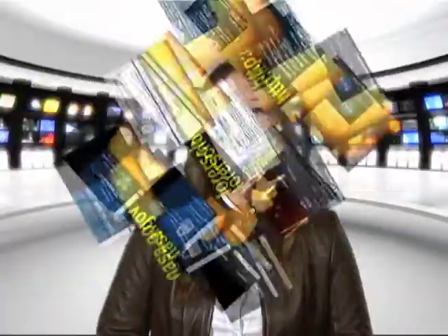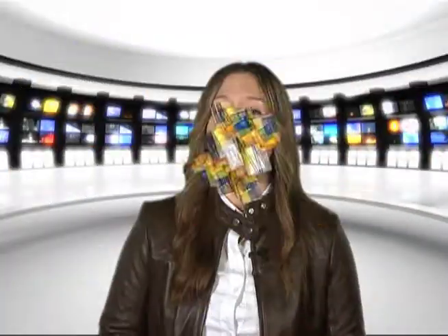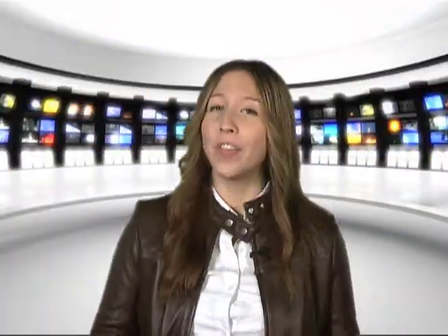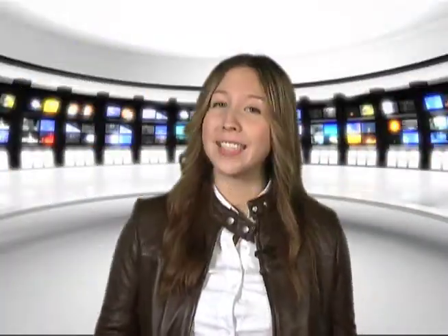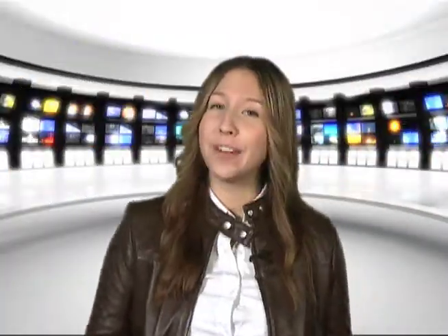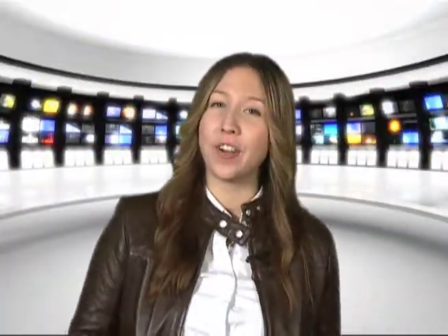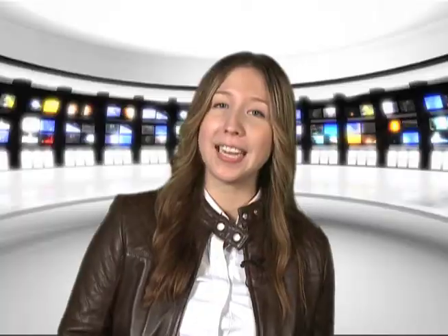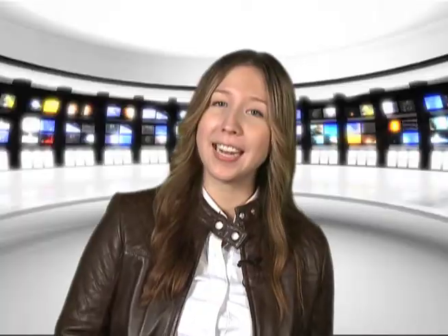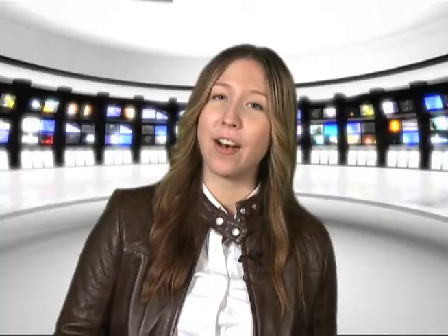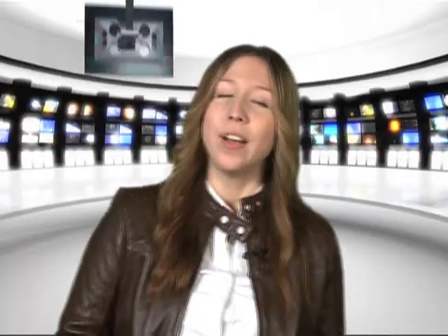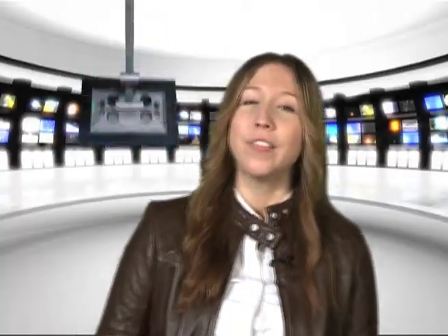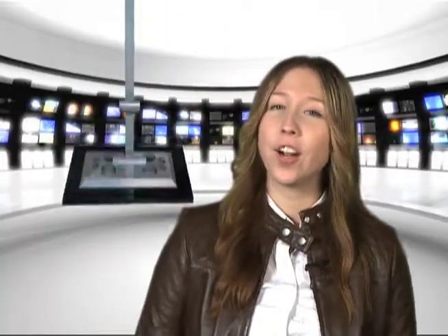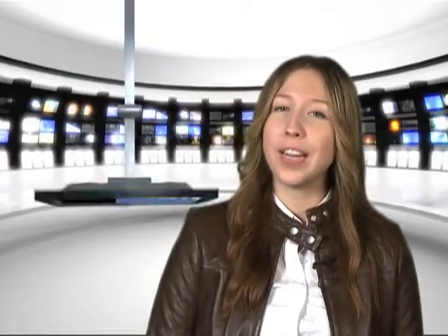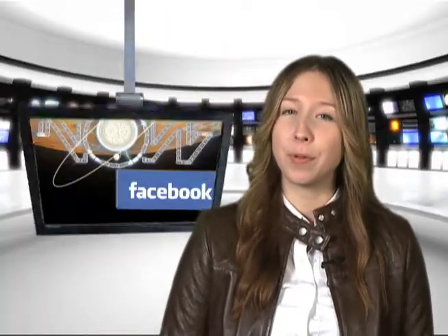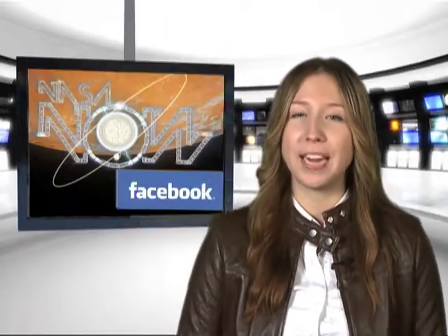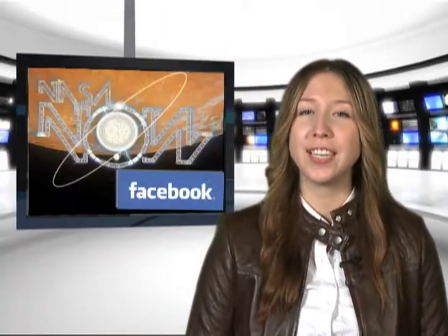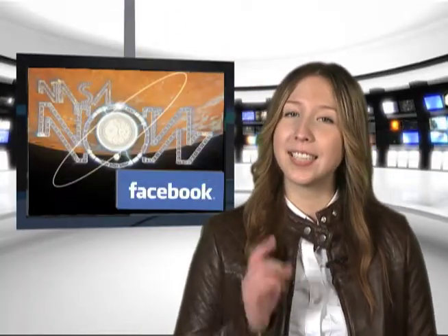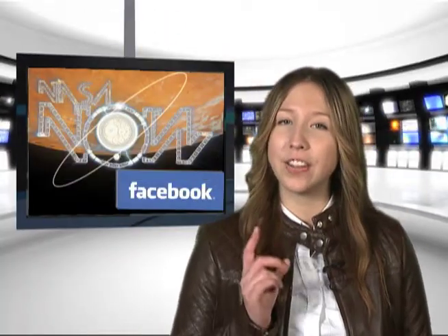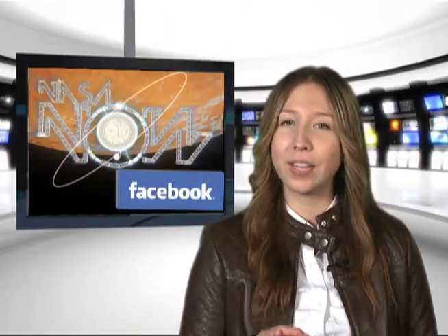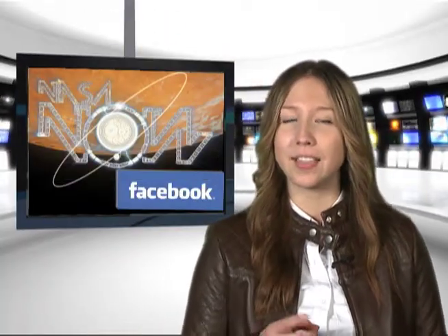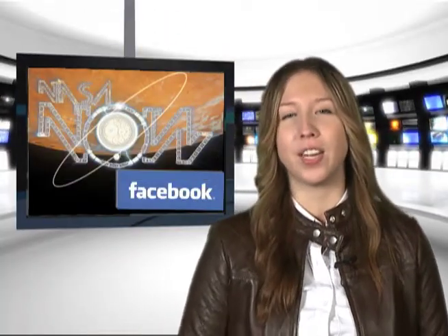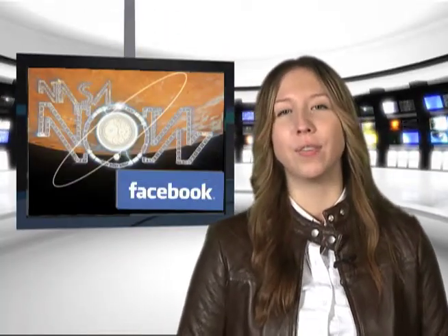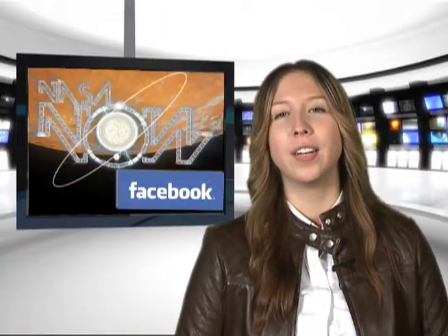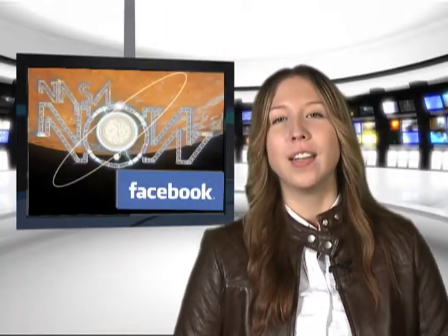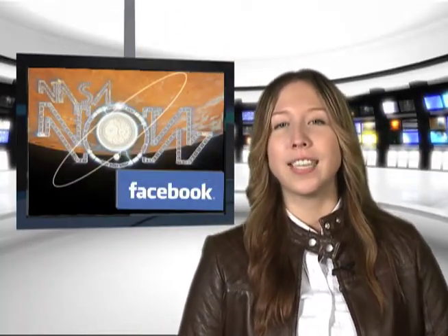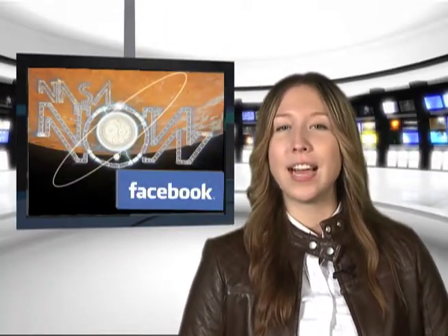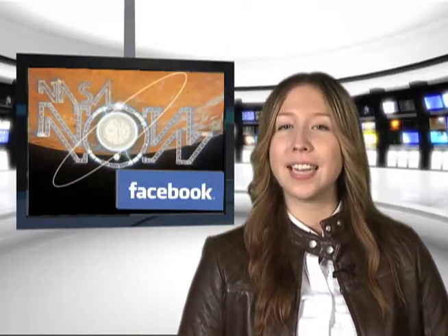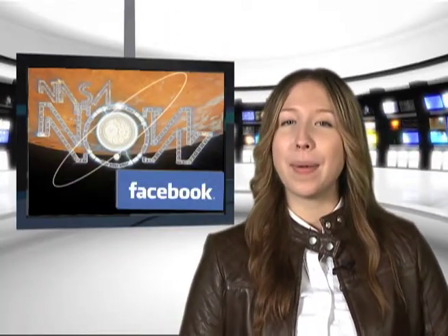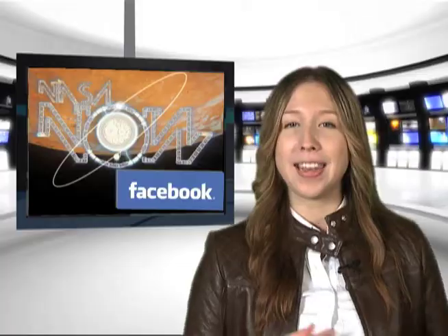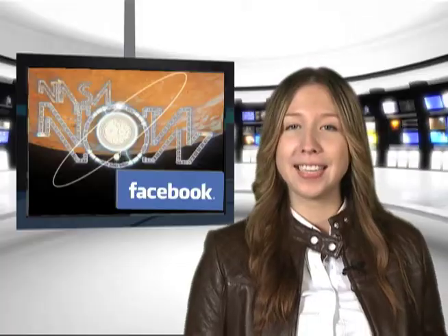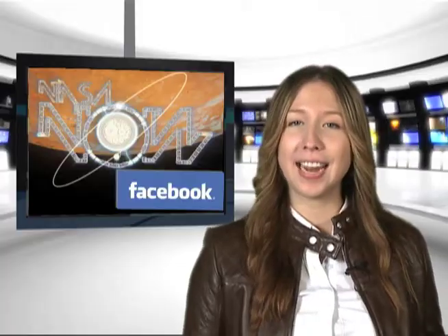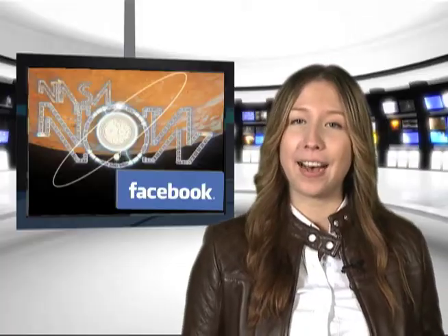Well, that's it for NASA Now. Visit our Facebook page and tell us how you like the show. See you next time on NASA Now.